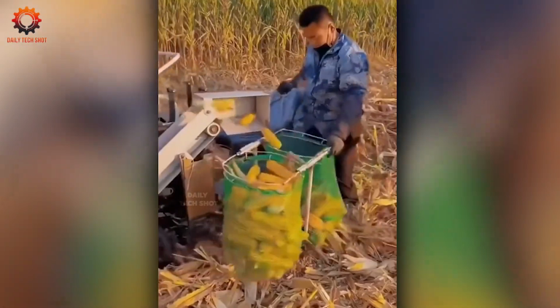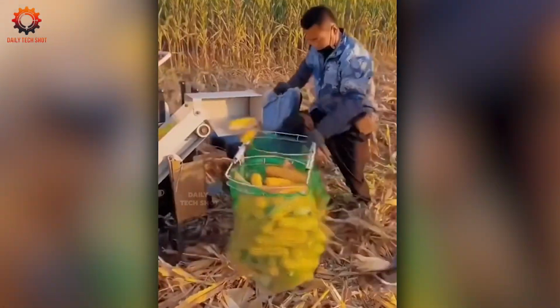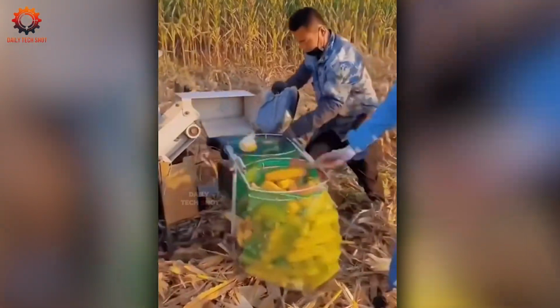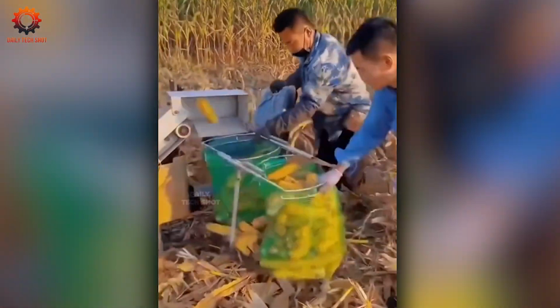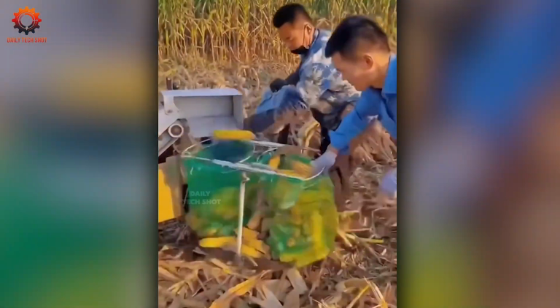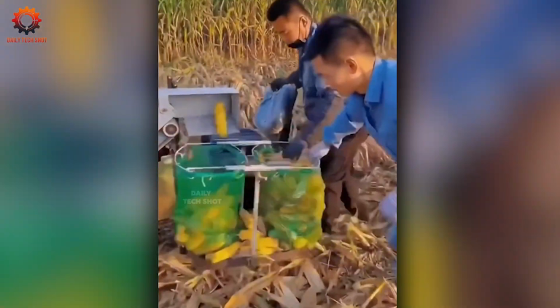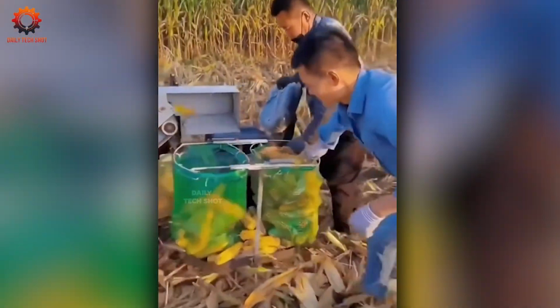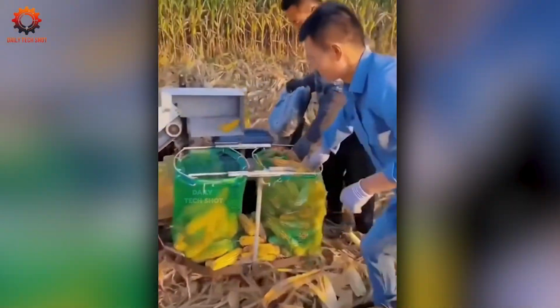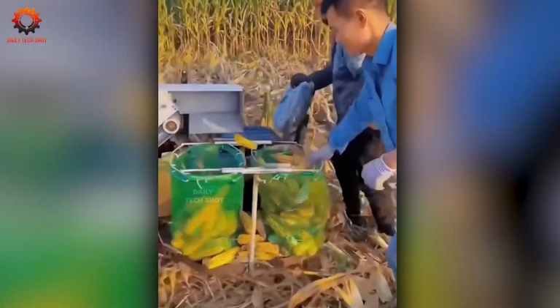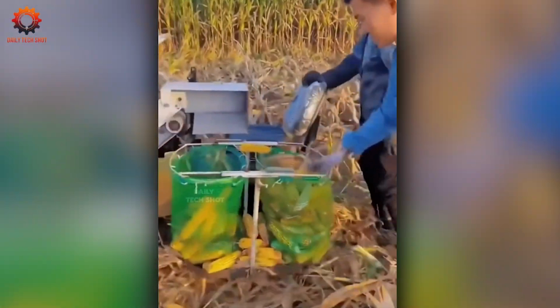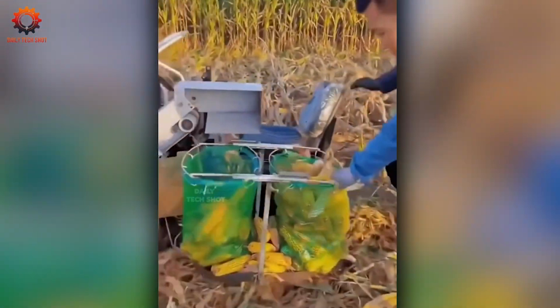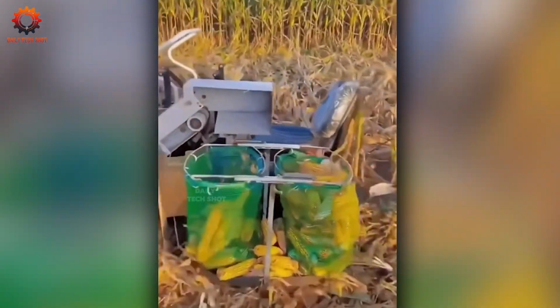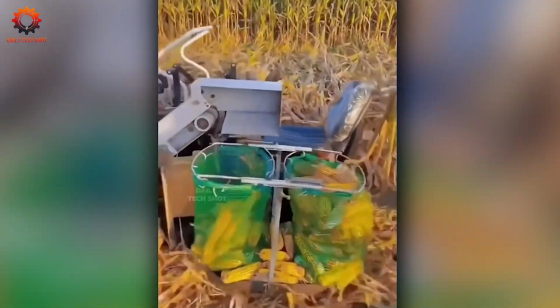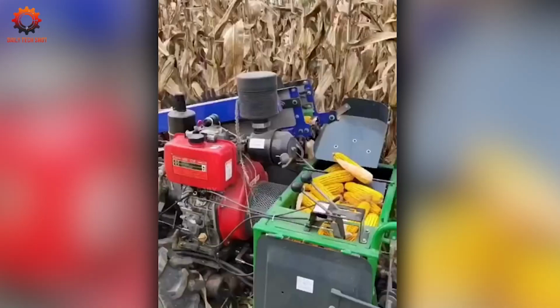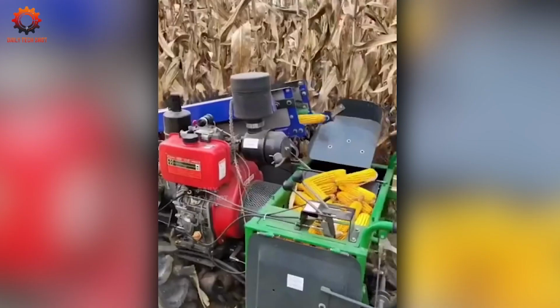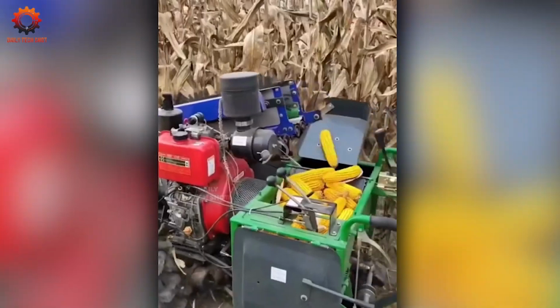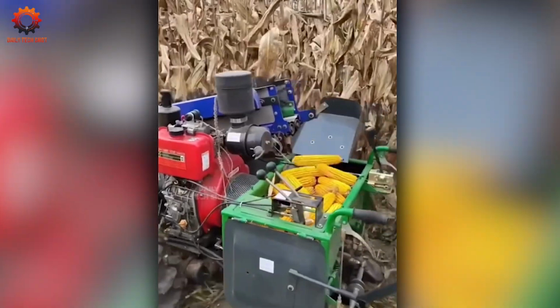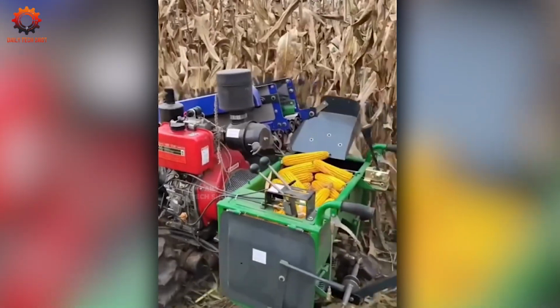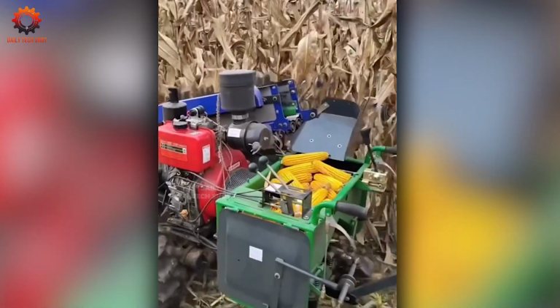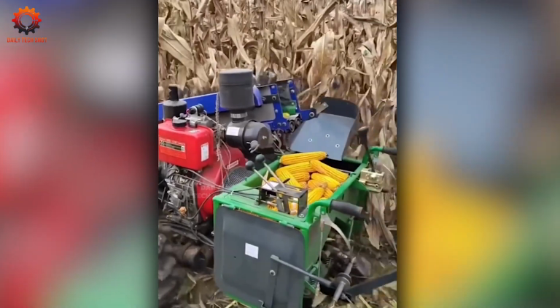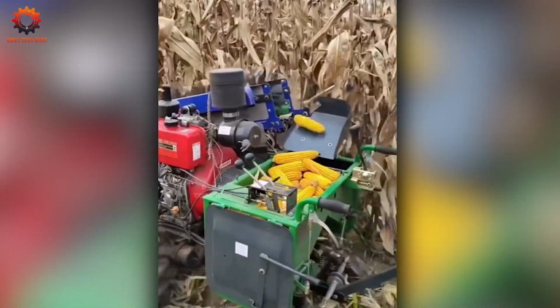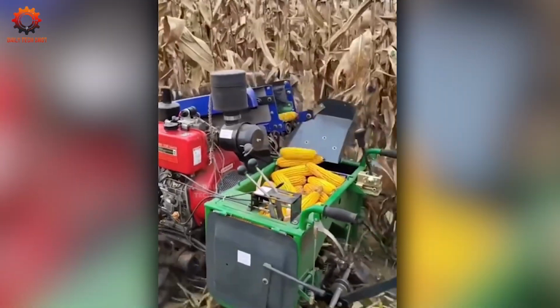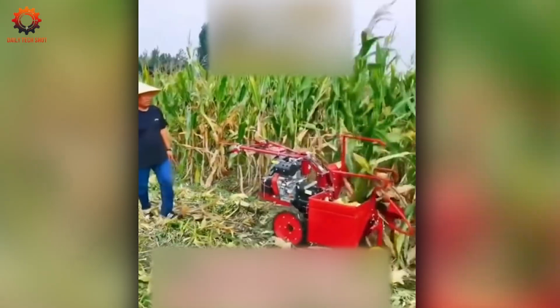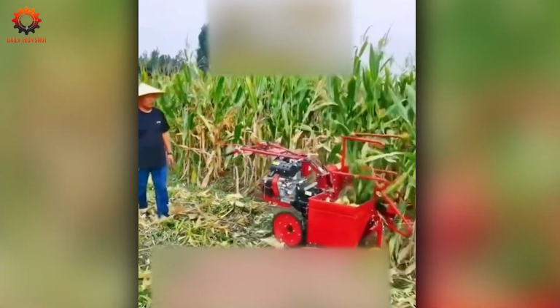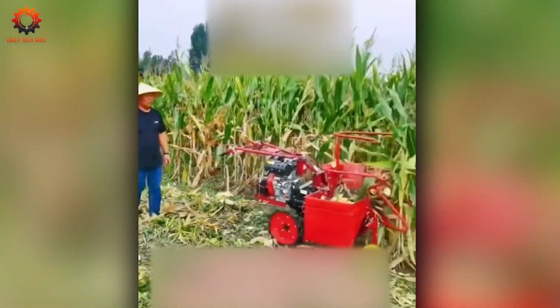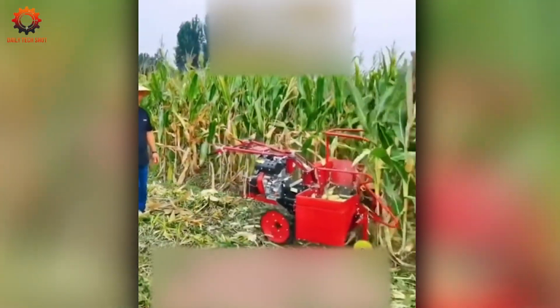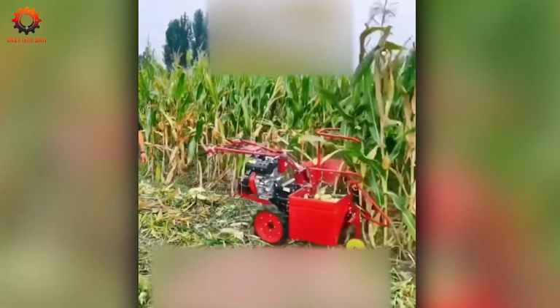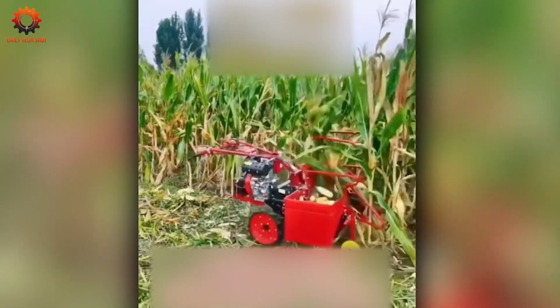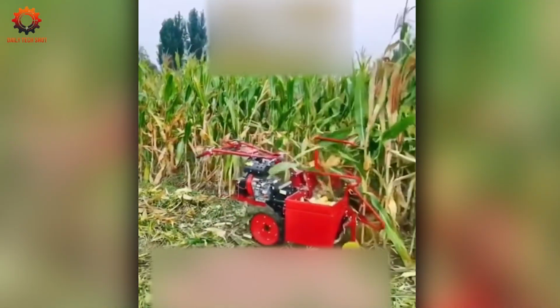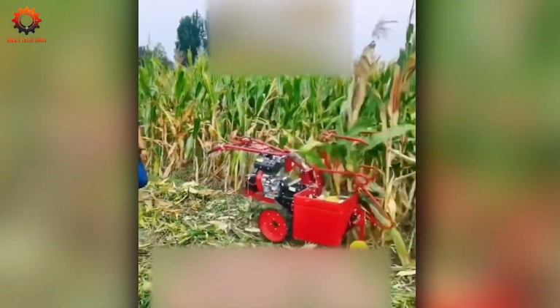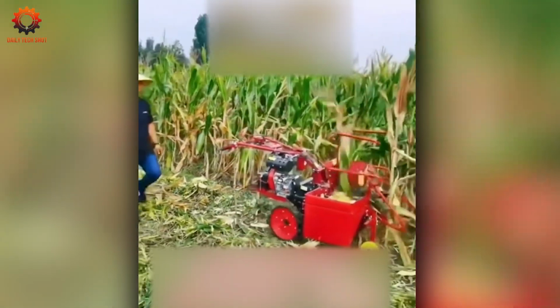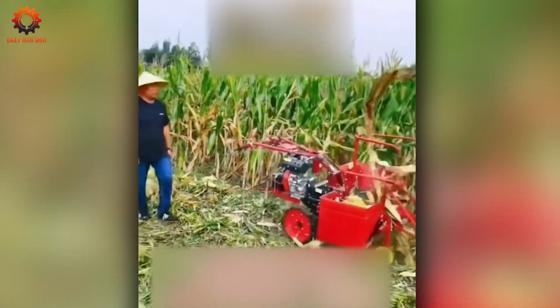One pass and the corn's collected, cleaned, and sorted. This harvester's efficiency is something to admire.